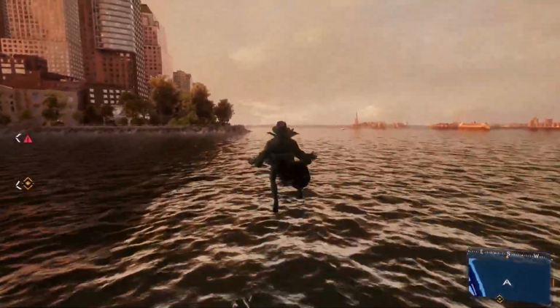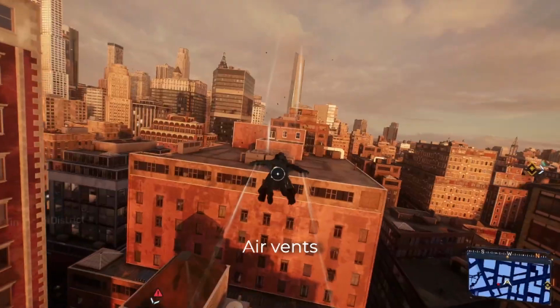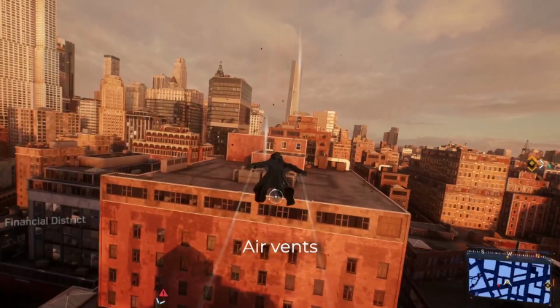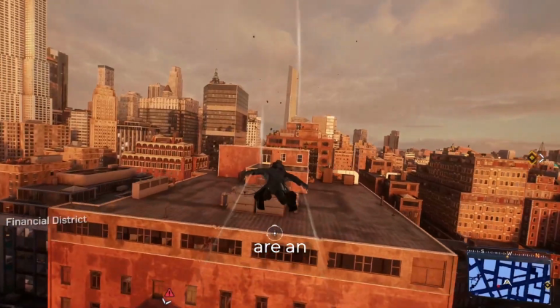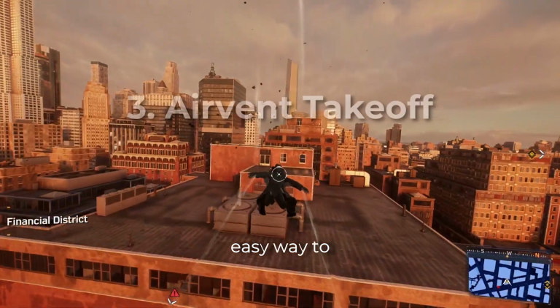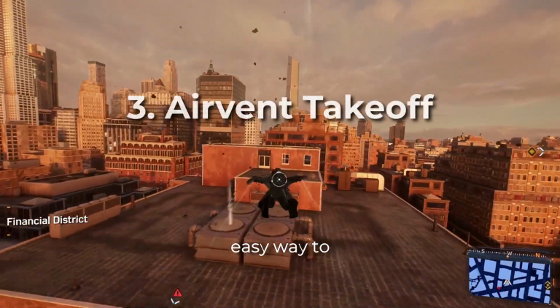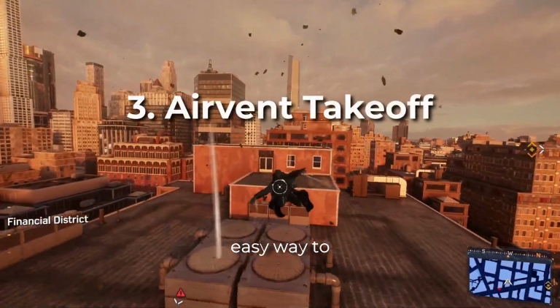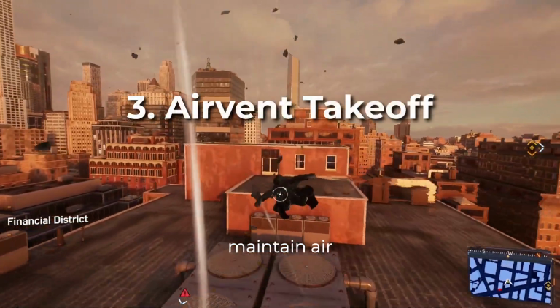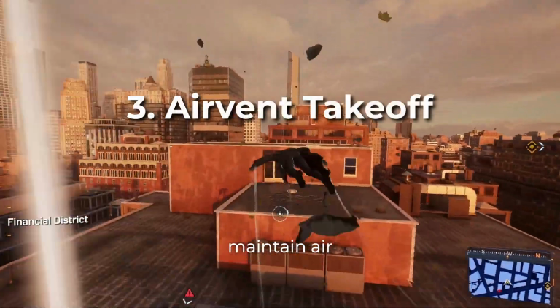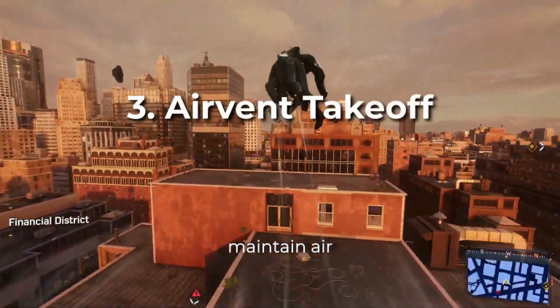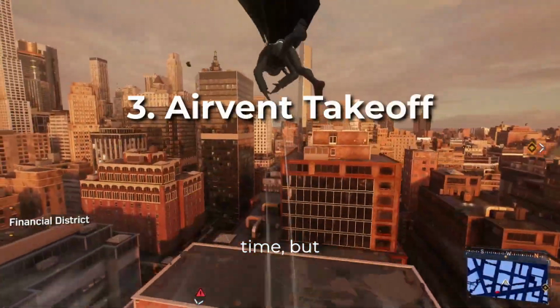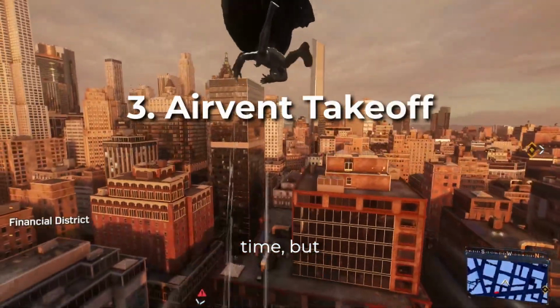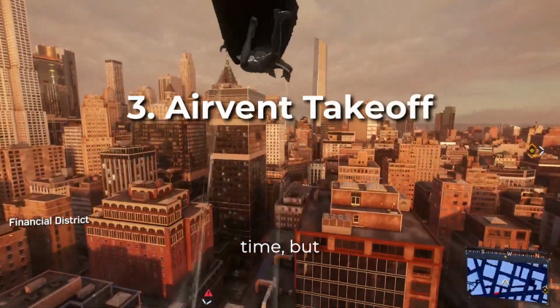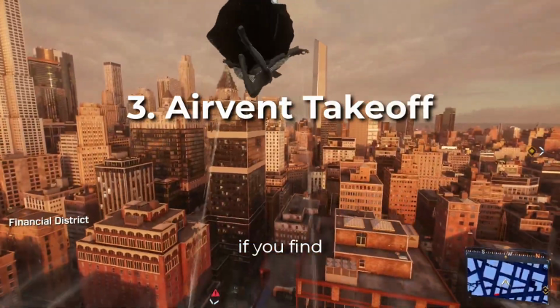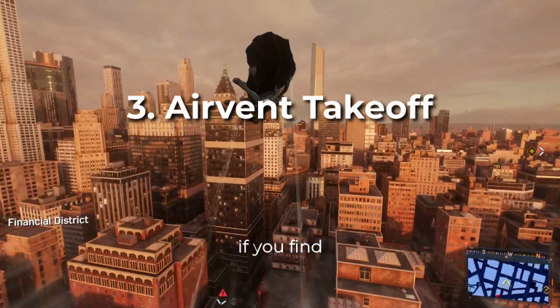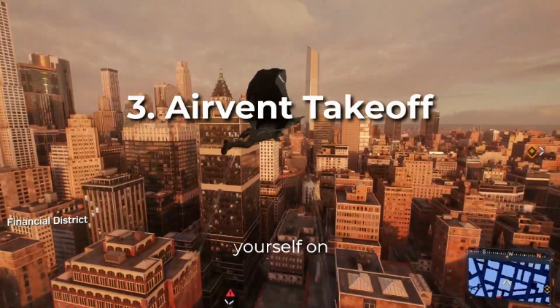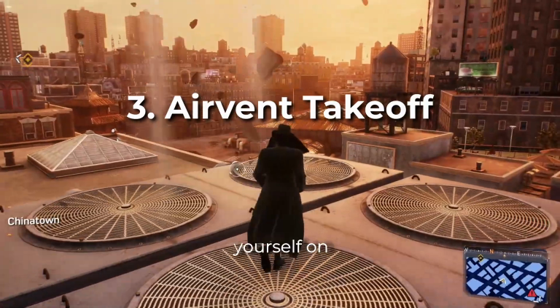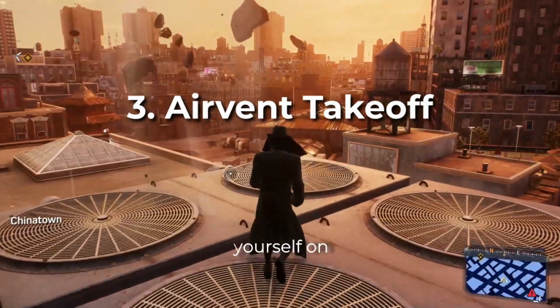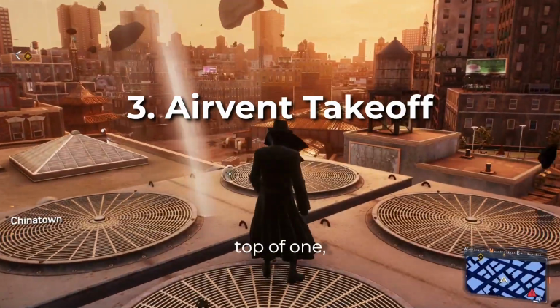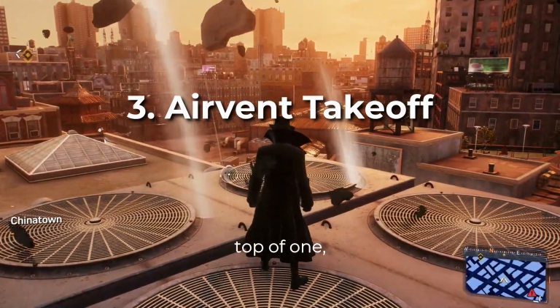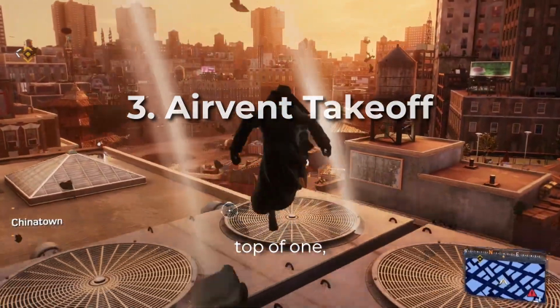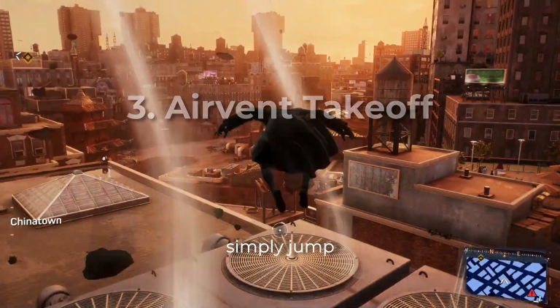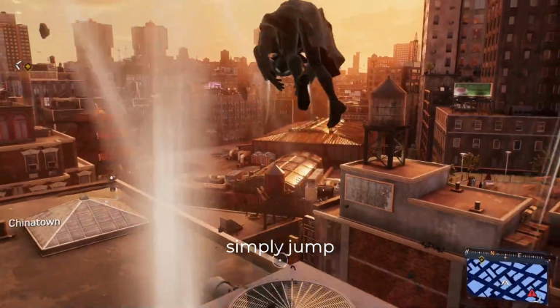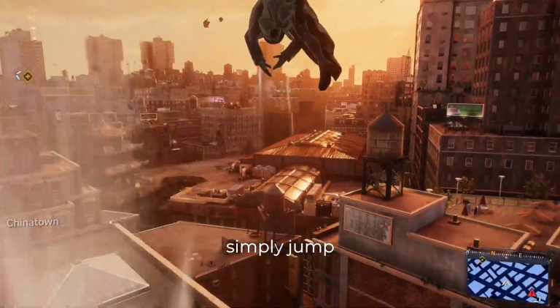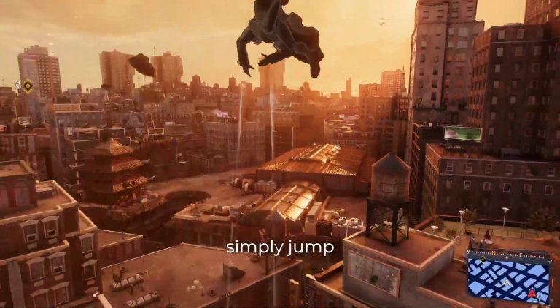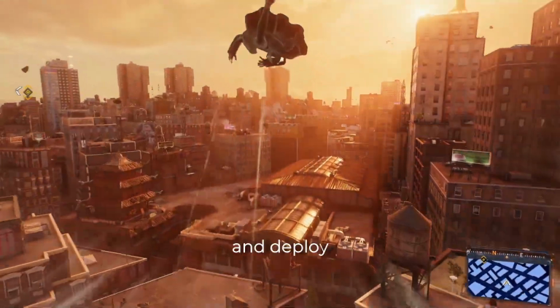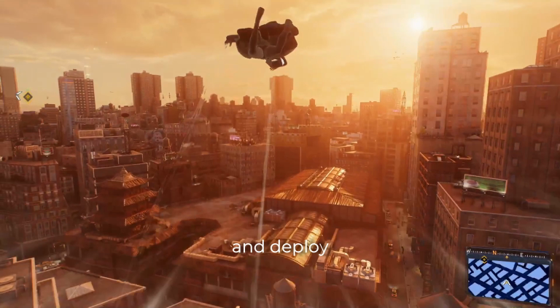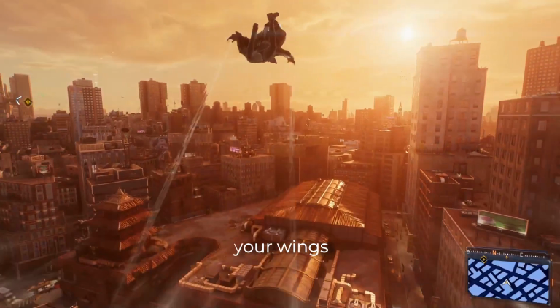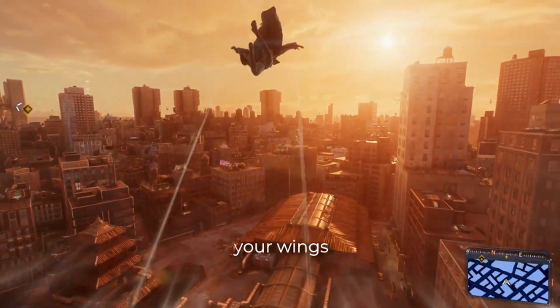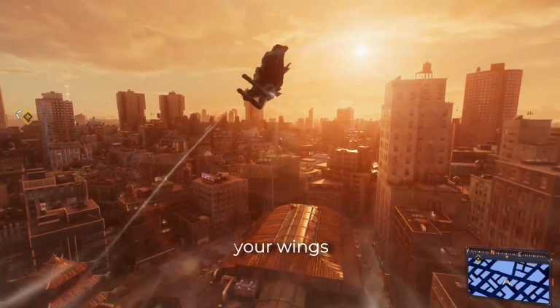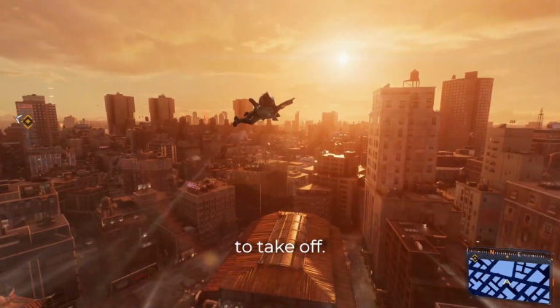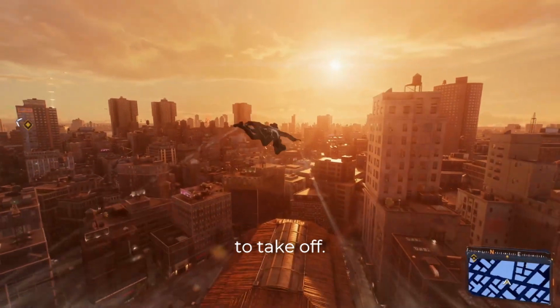Air vents are an easy way to maintain airtime, but if you find yourself on top of one, simply jump and deploy your wings to take off.